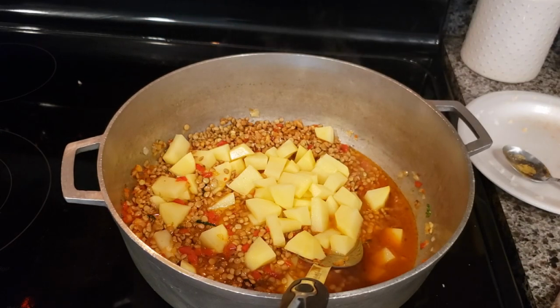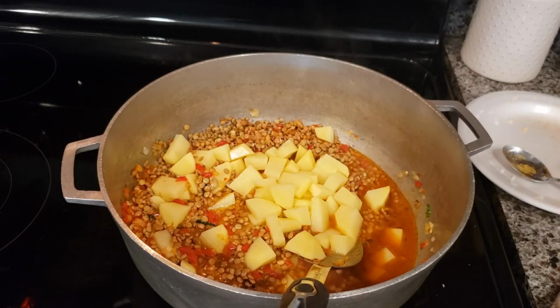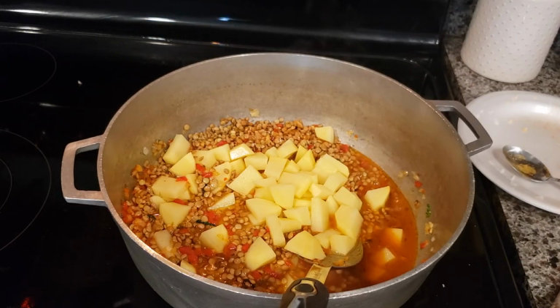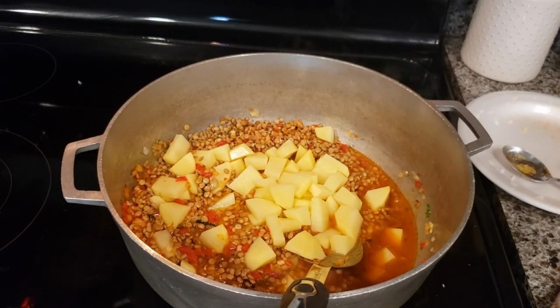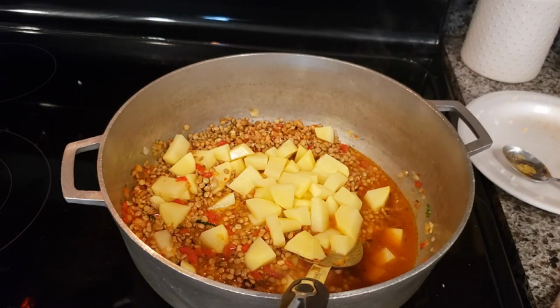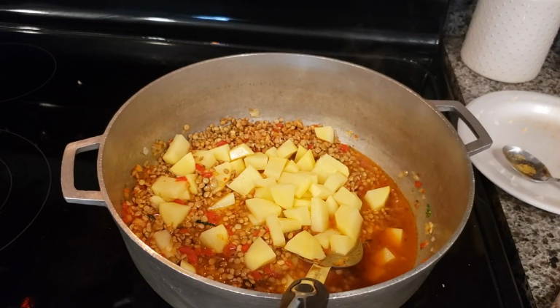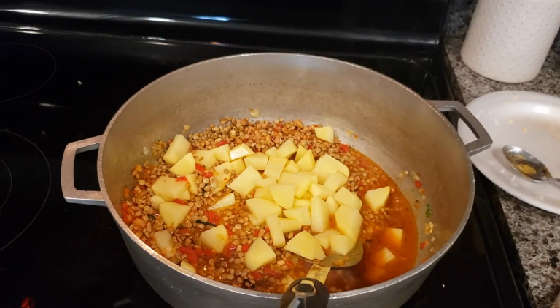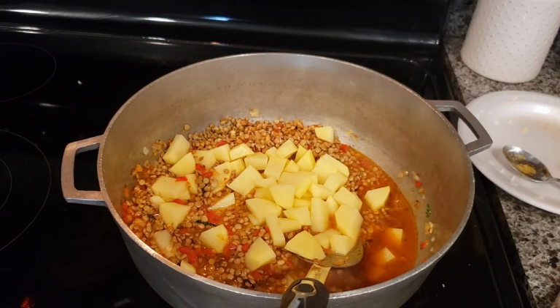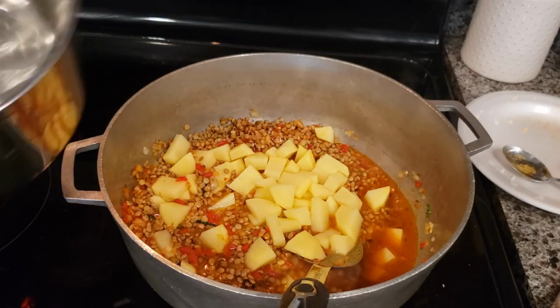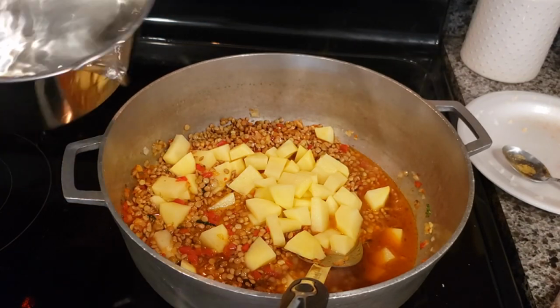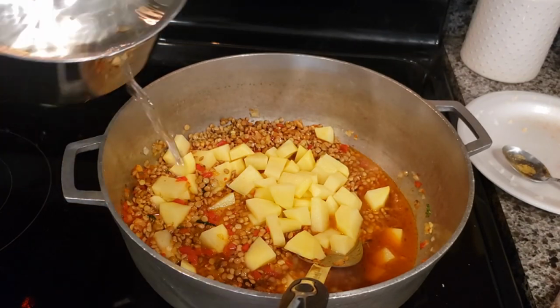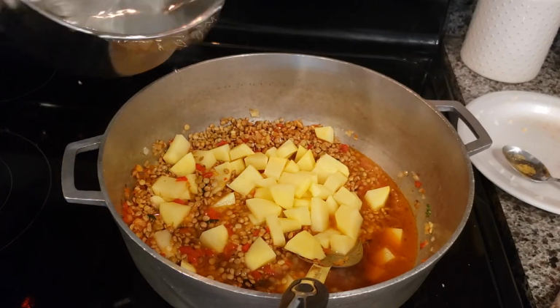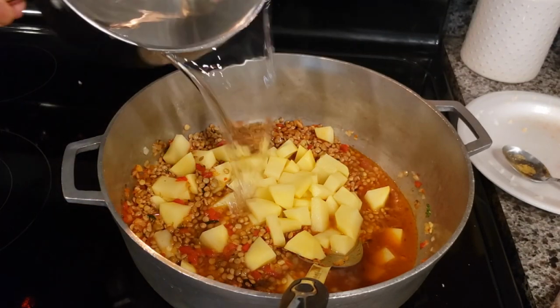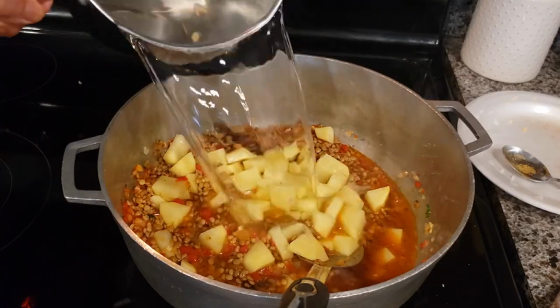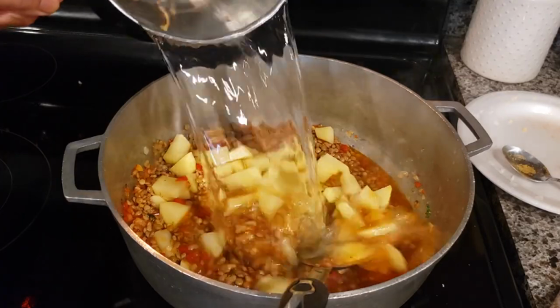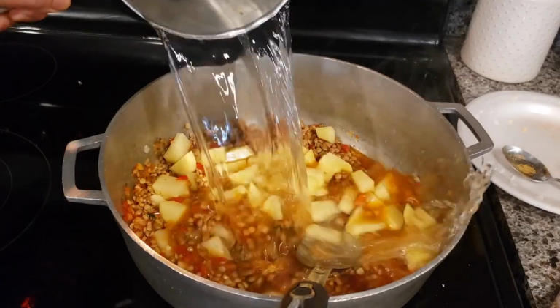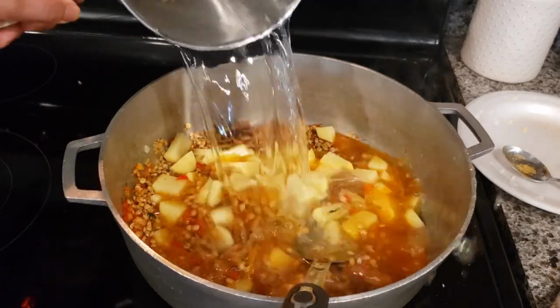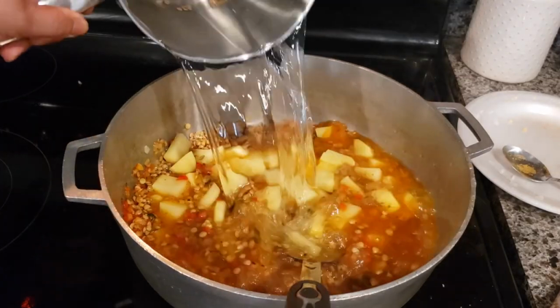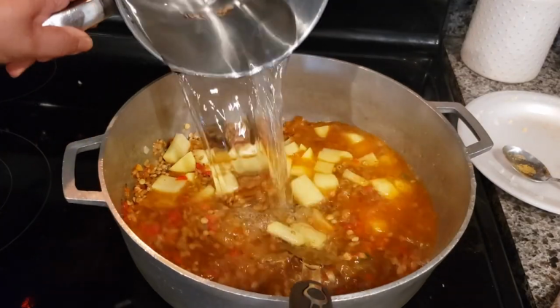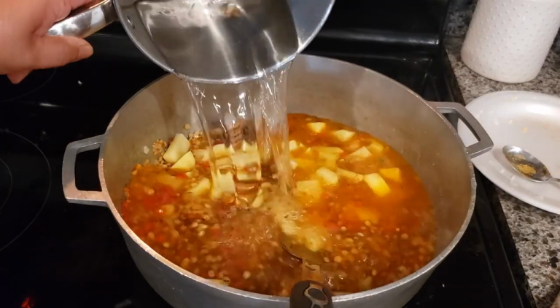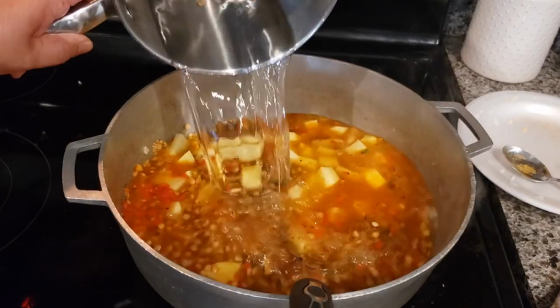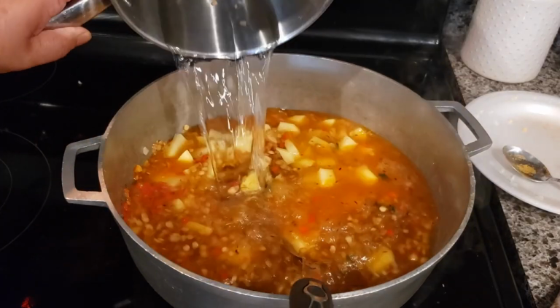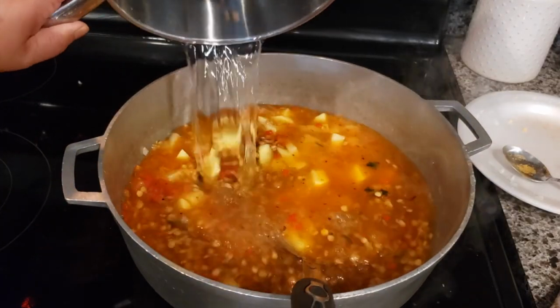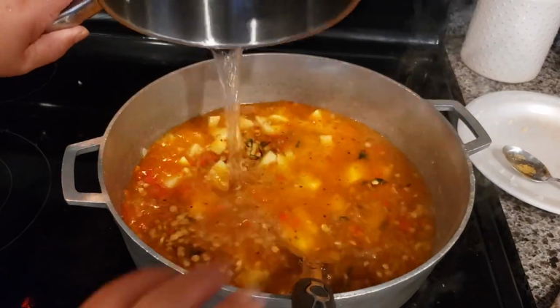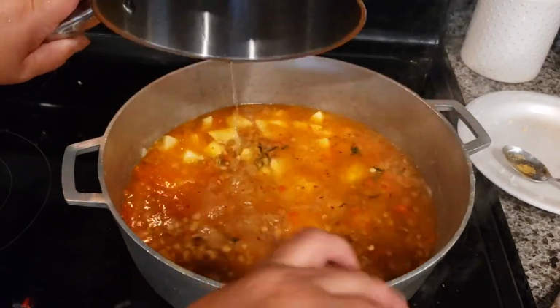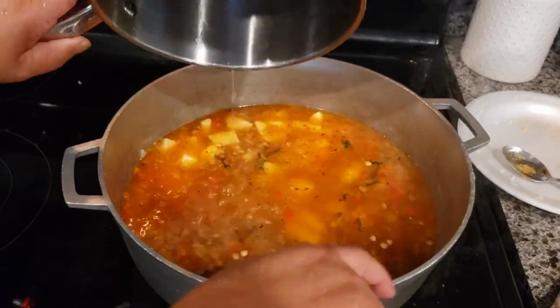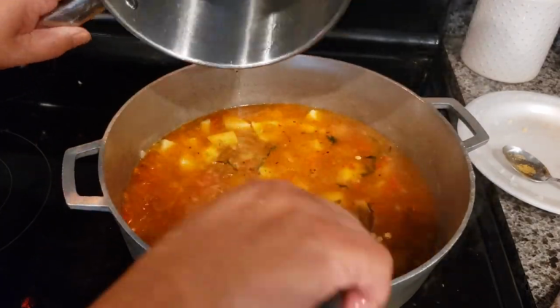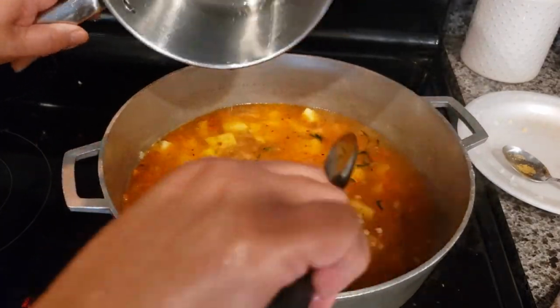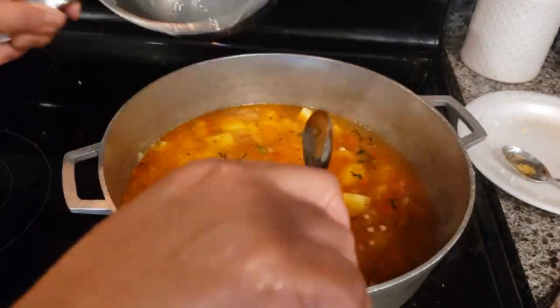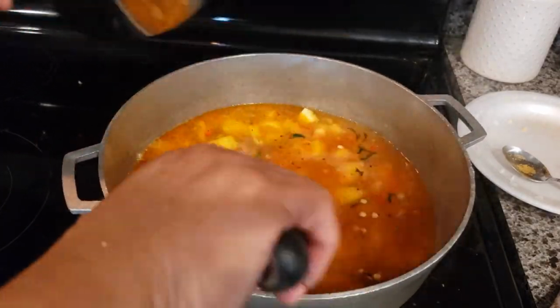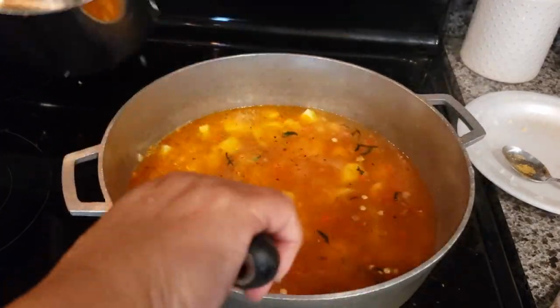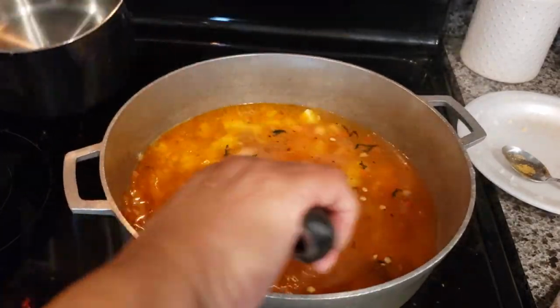And now I'm going to add the water. I'm going to add from 8 to 10 cups of water.